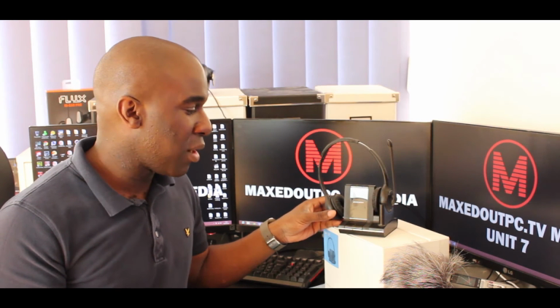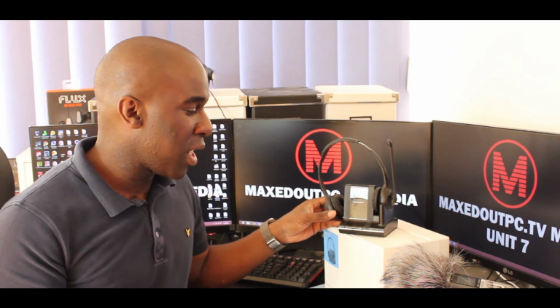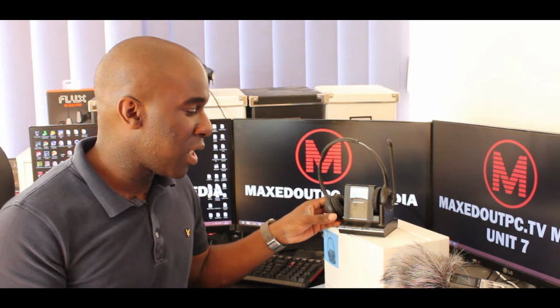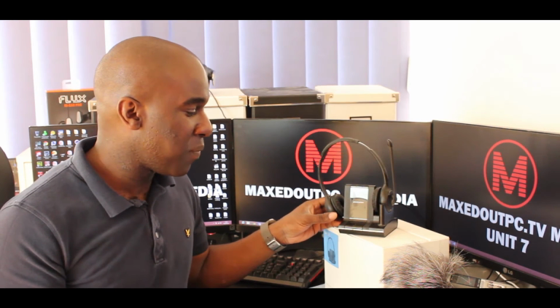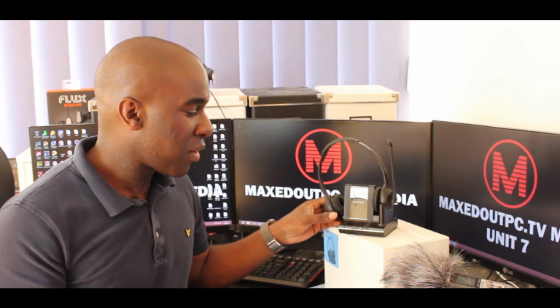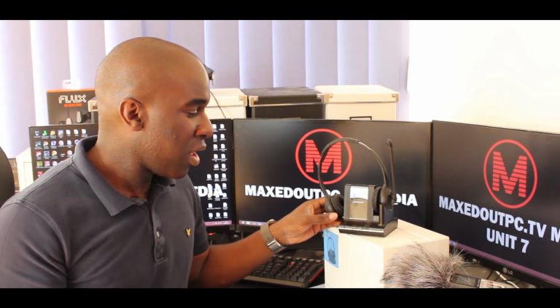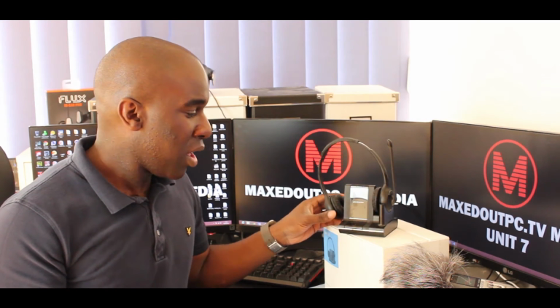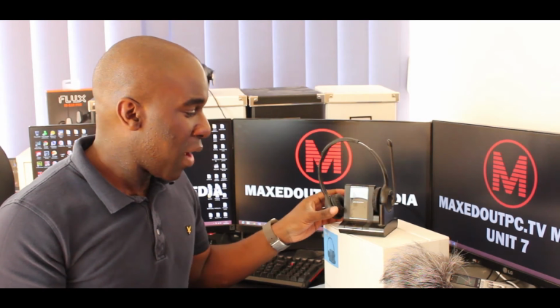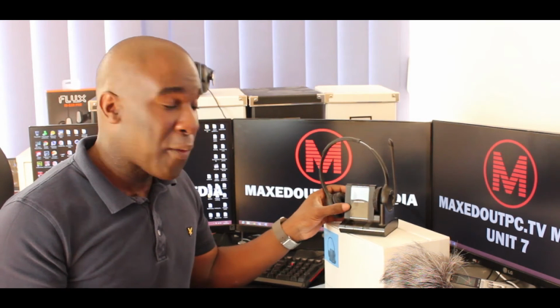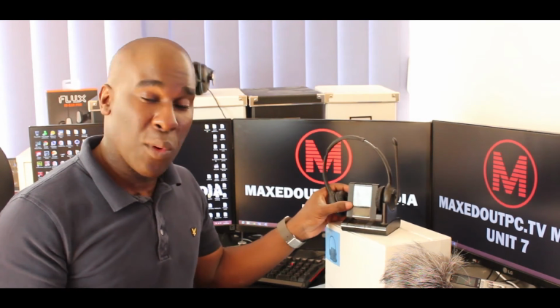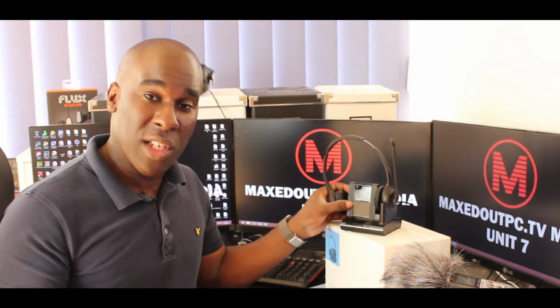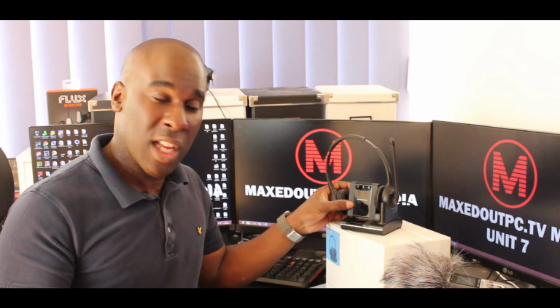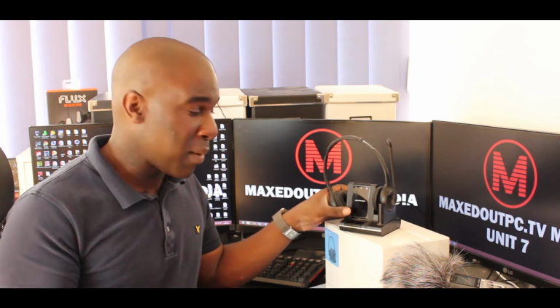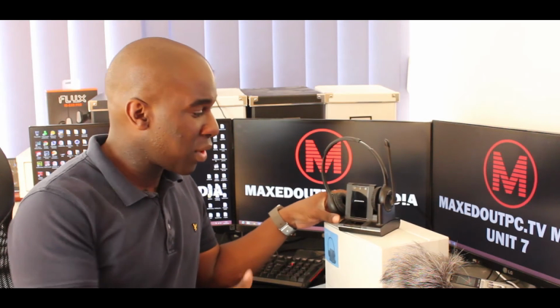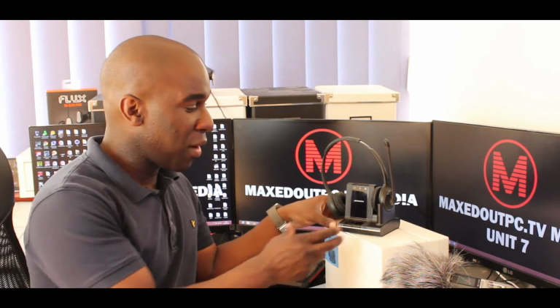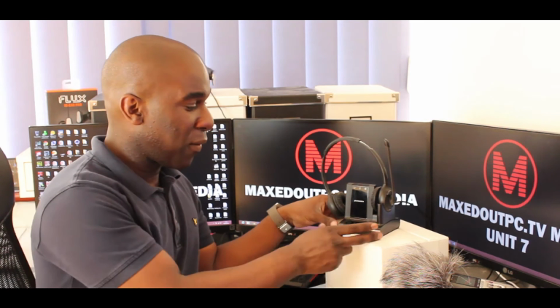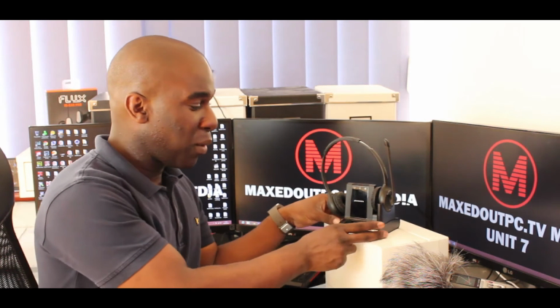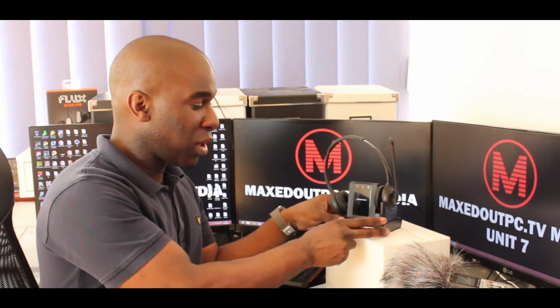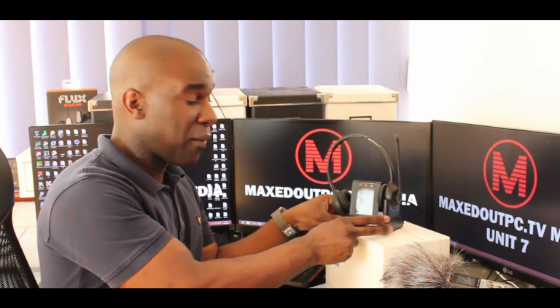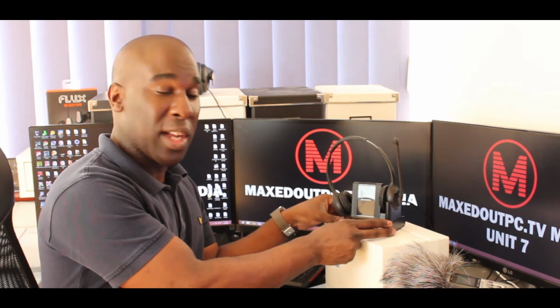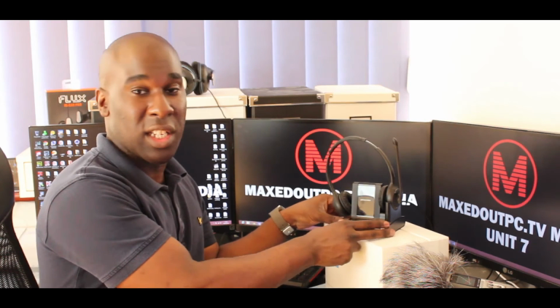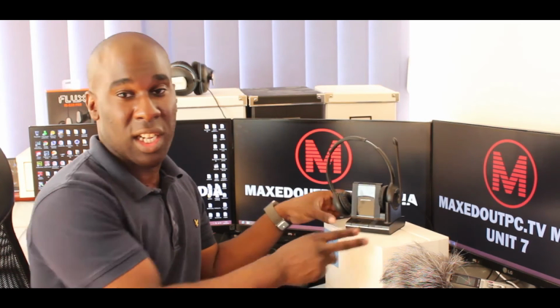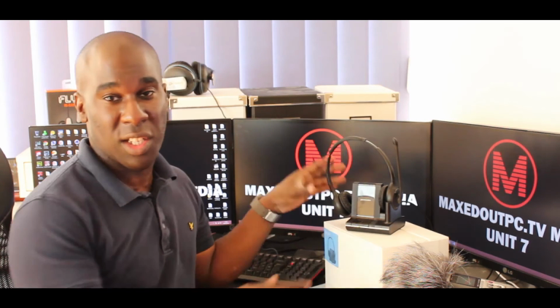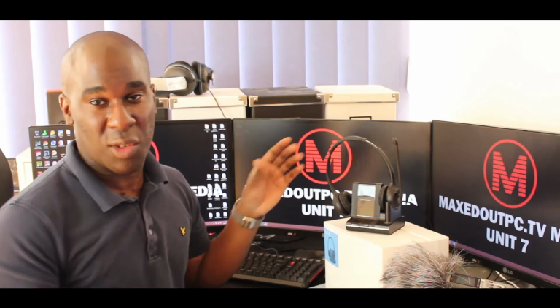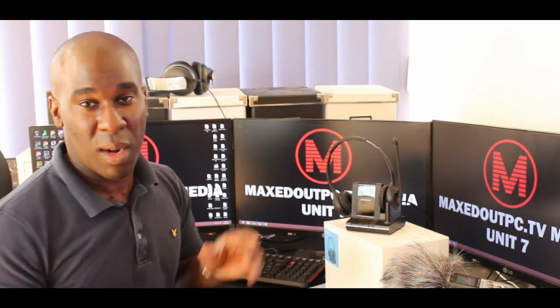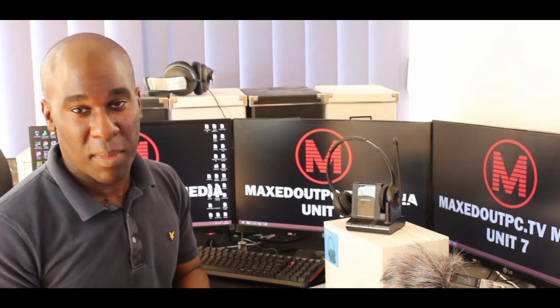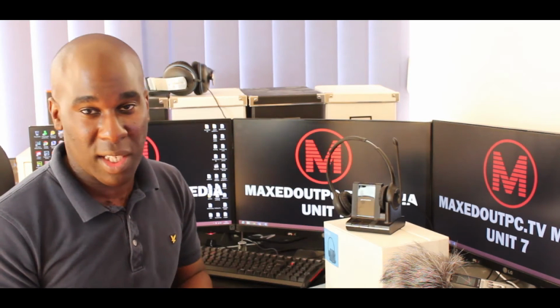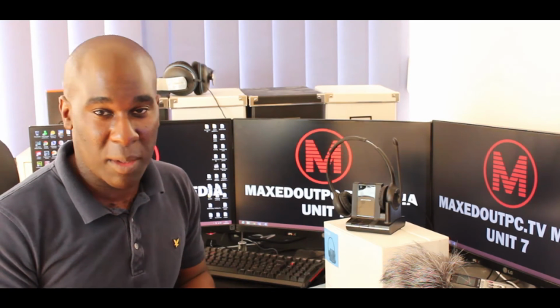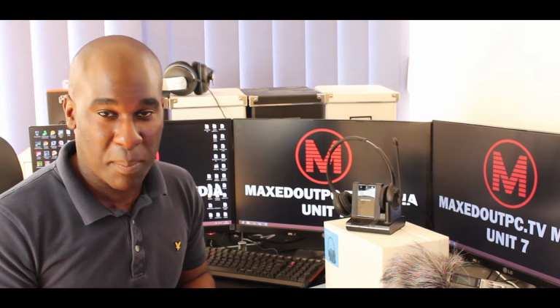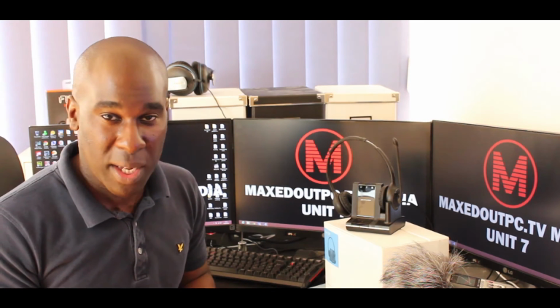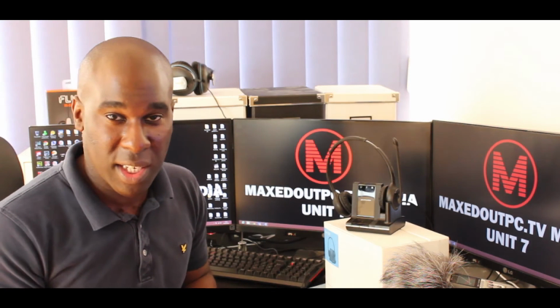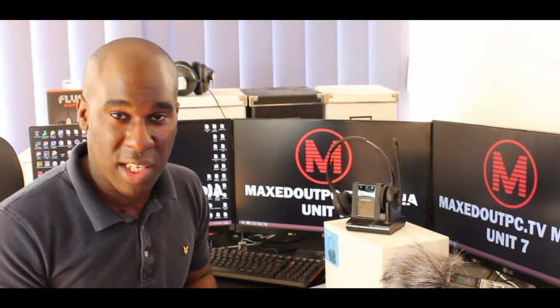So if you thought this was helpful, don't forget to like and subscribe to Maxed Out PC TV.